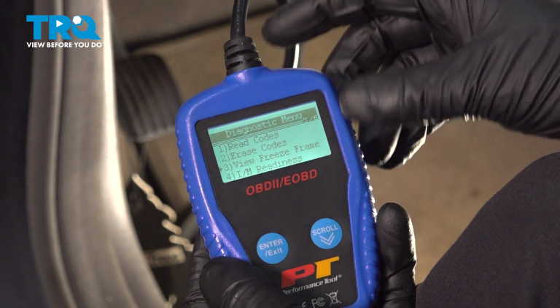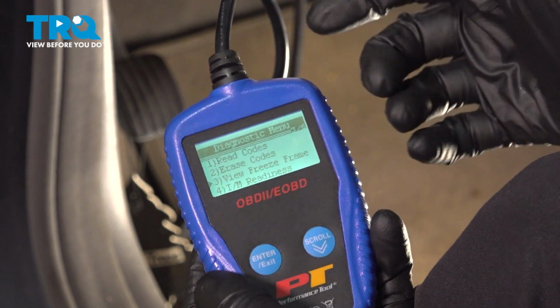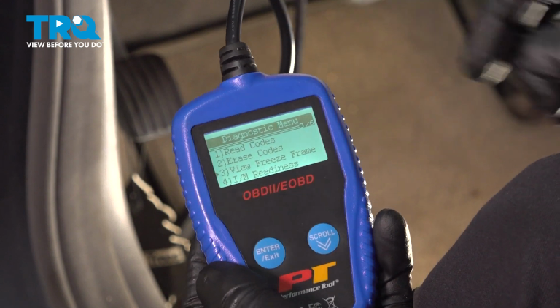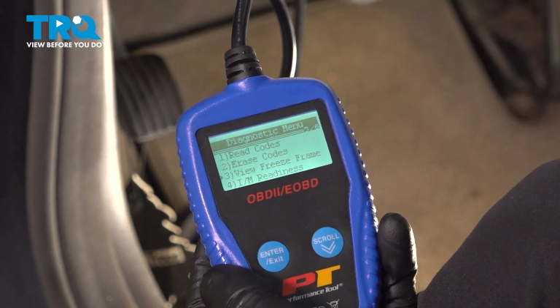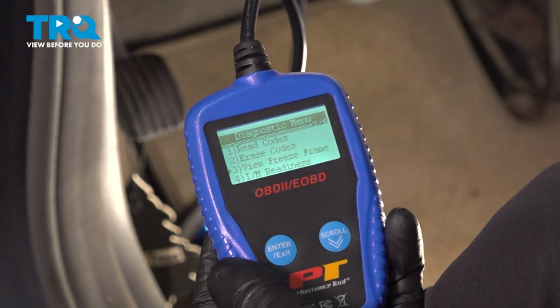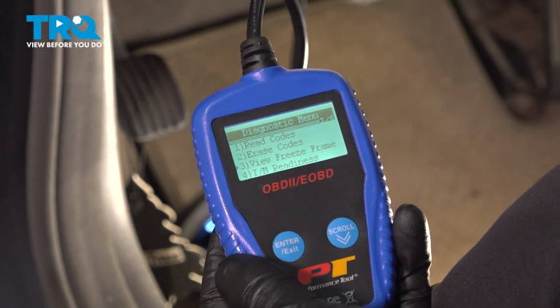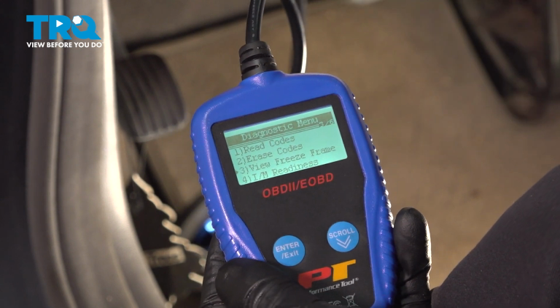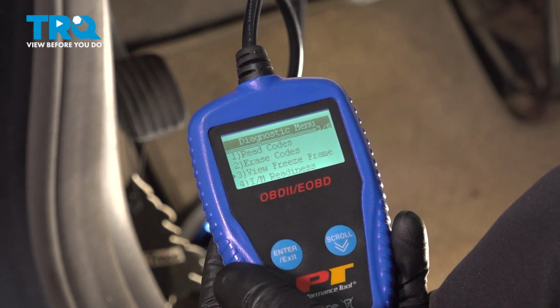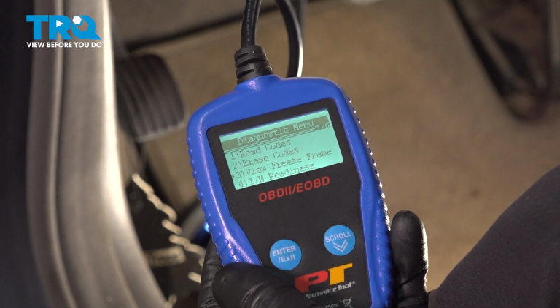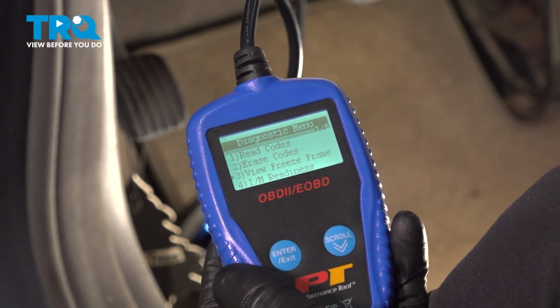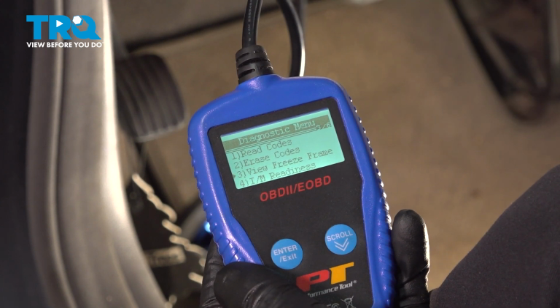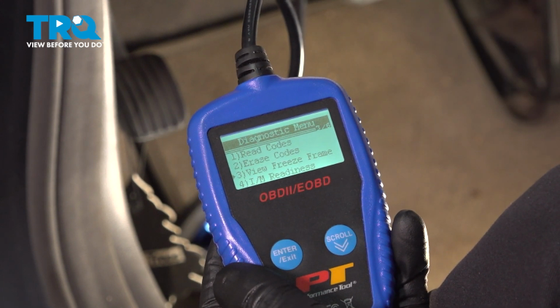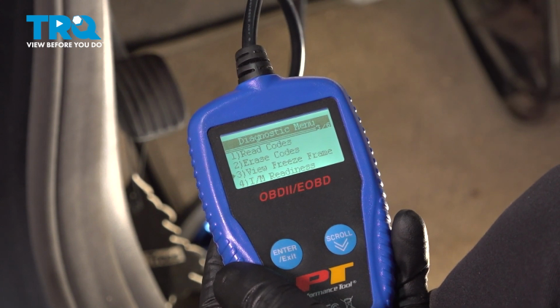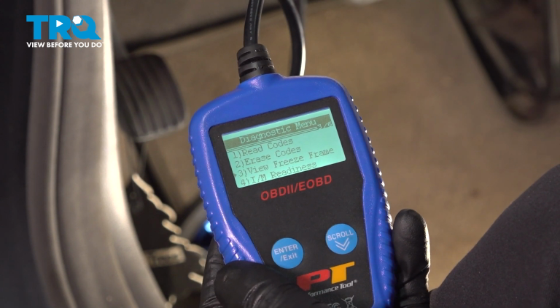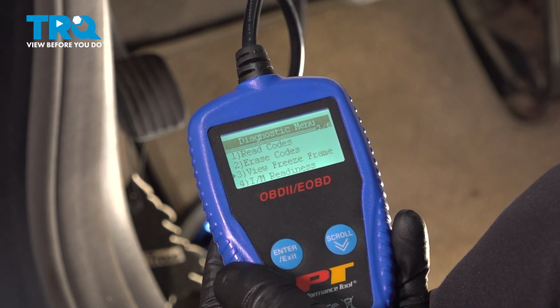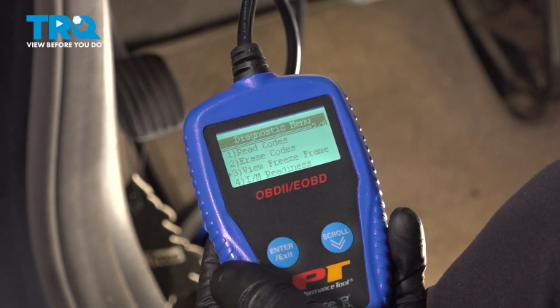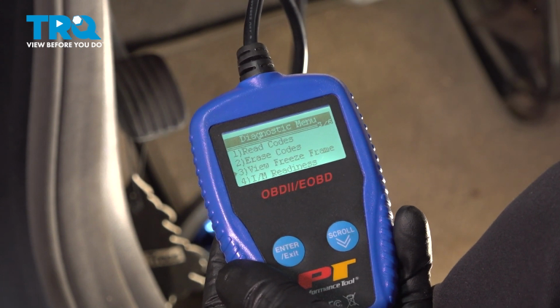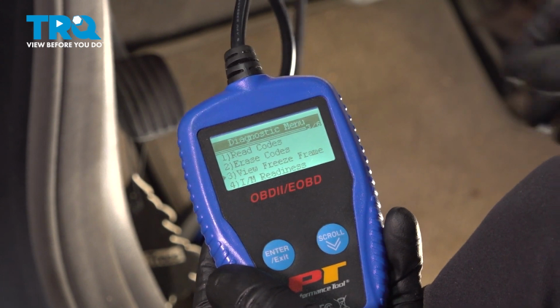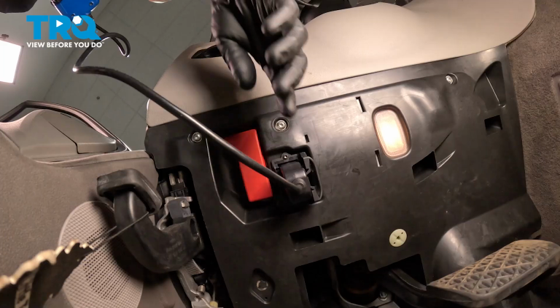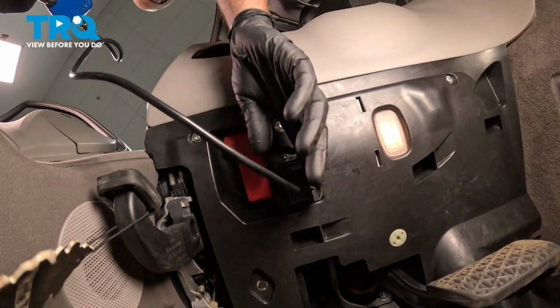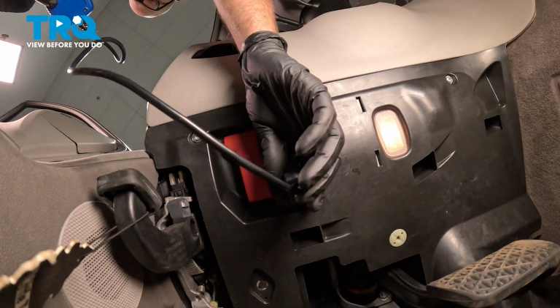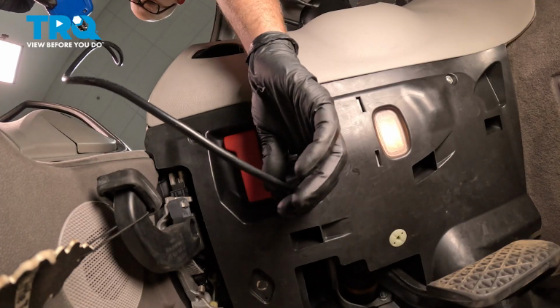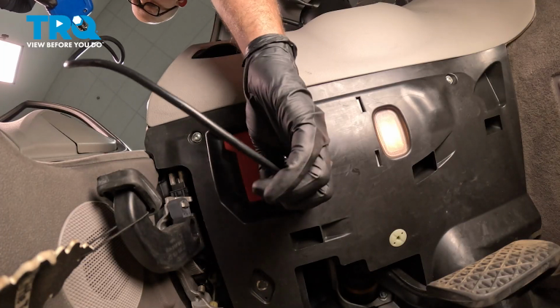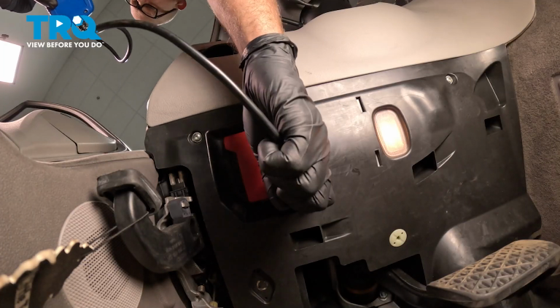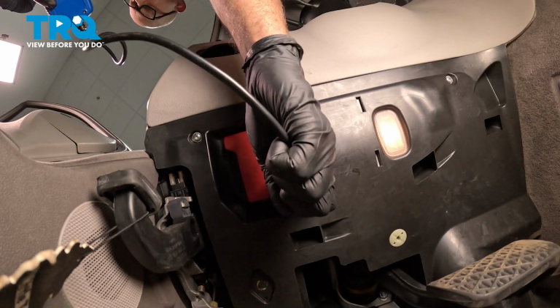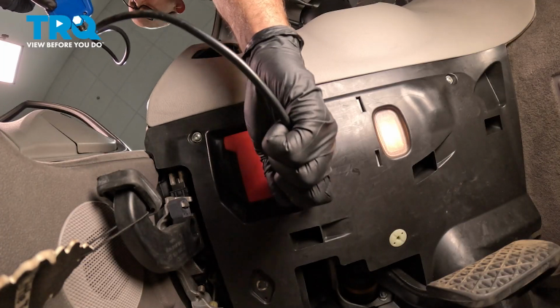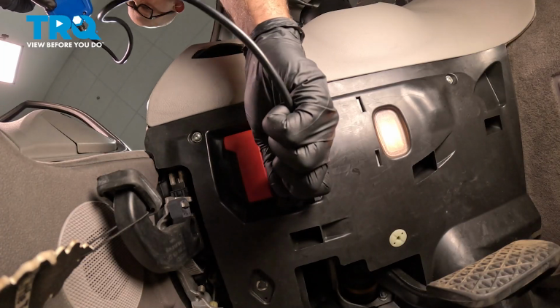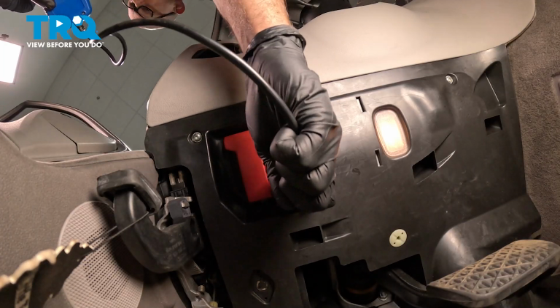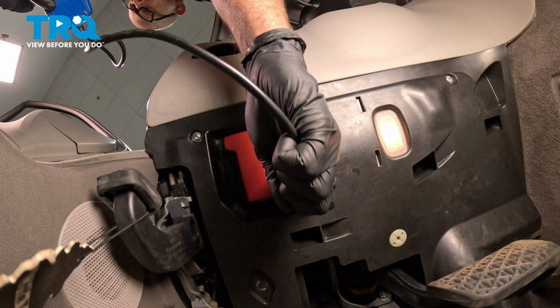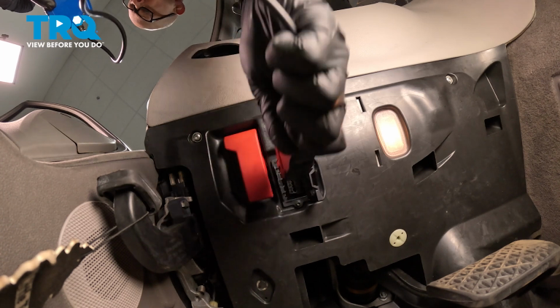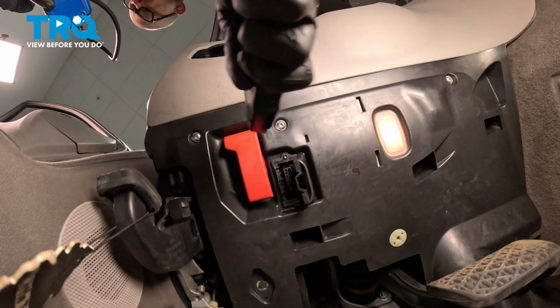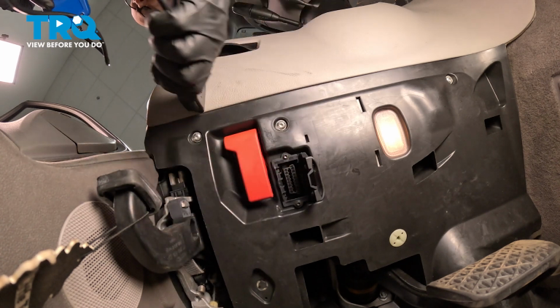And you're all set. You can turn the key off and disconnect the scan tool.